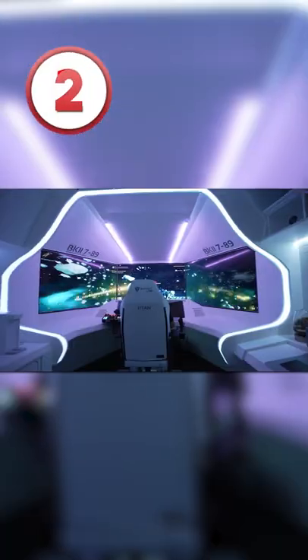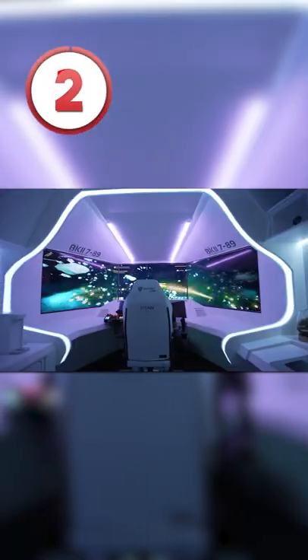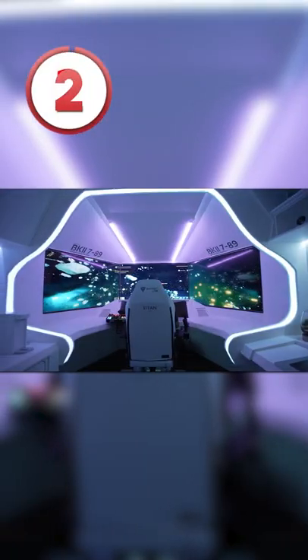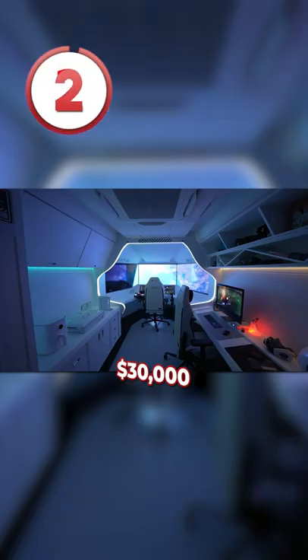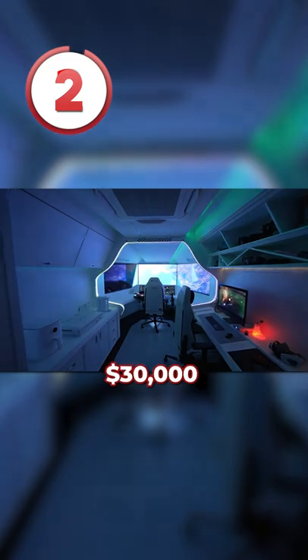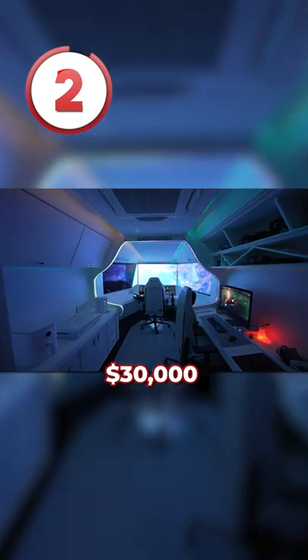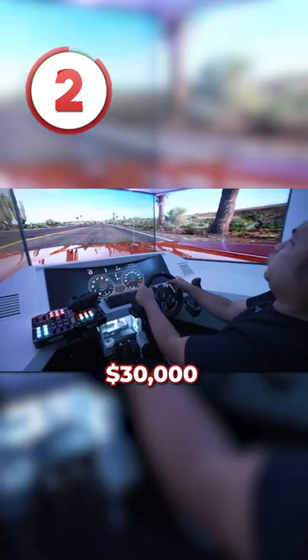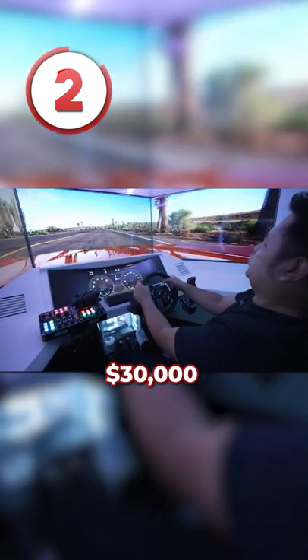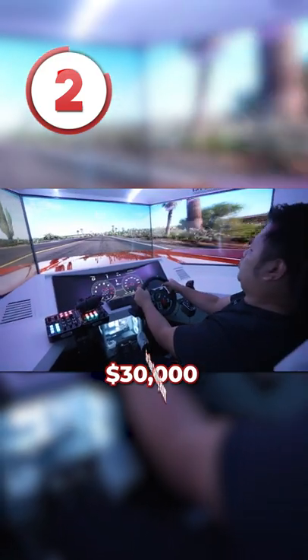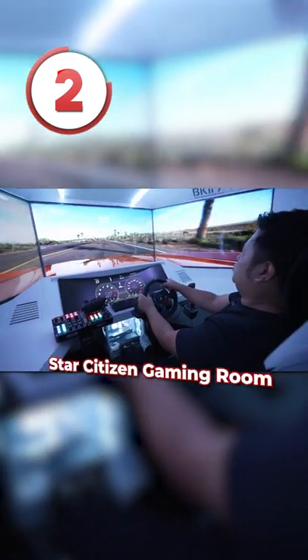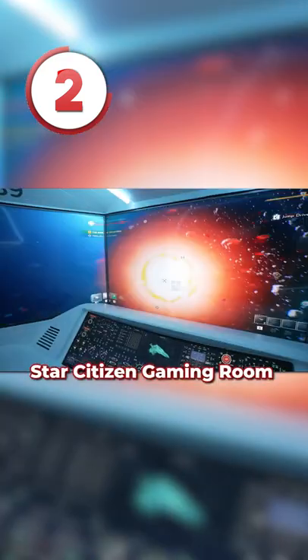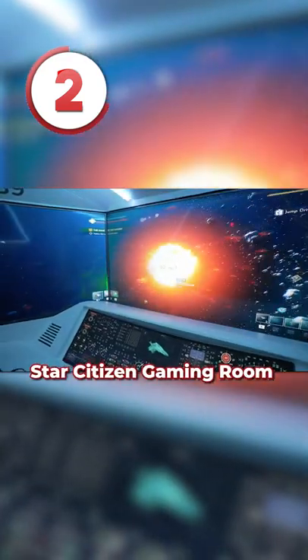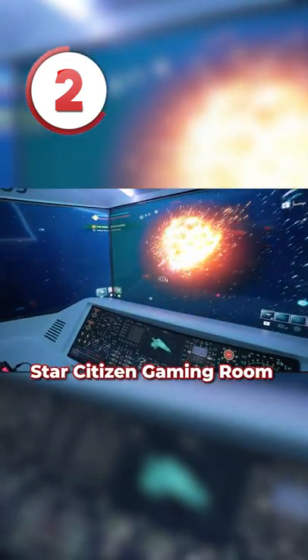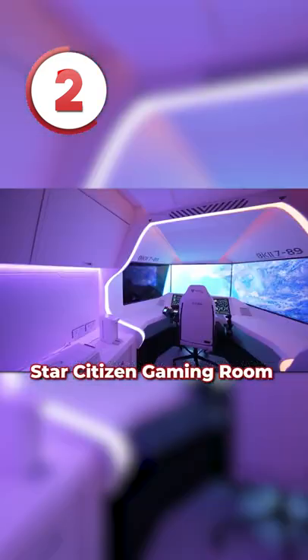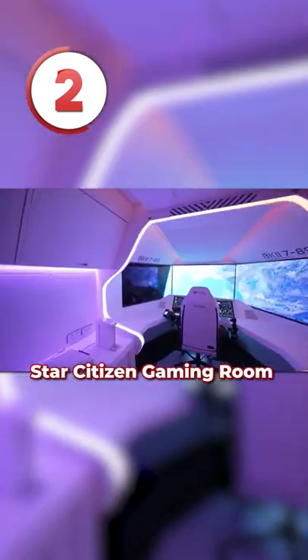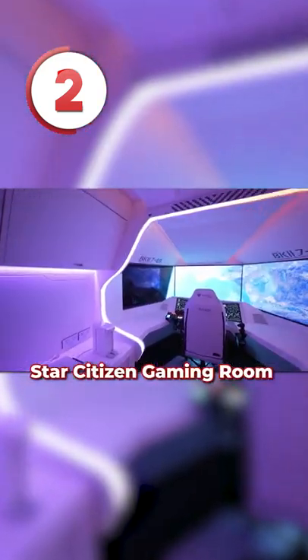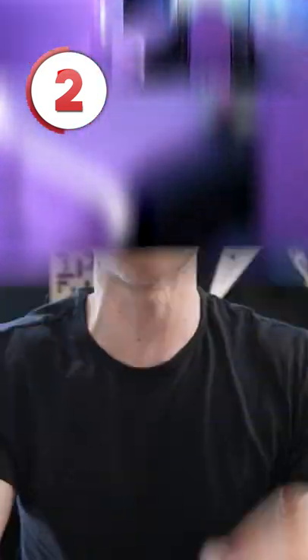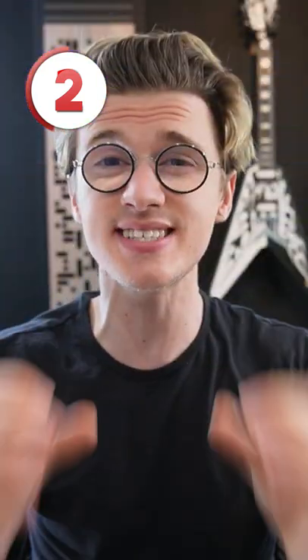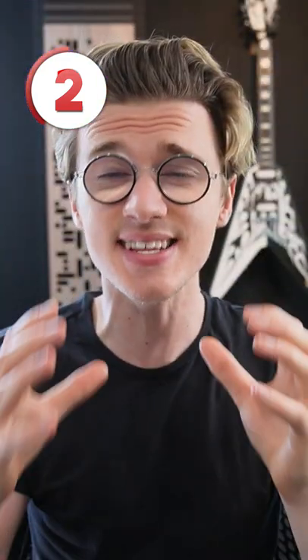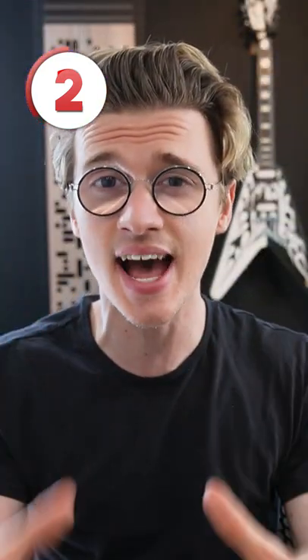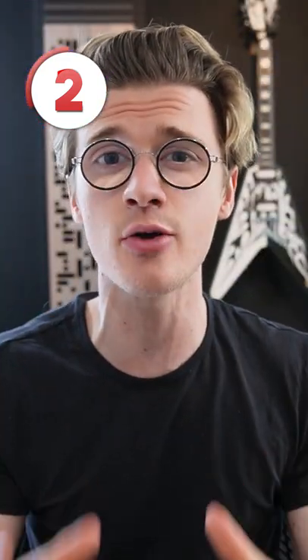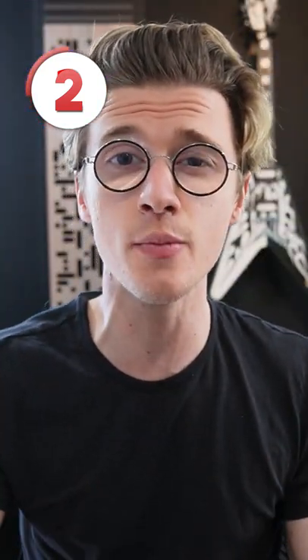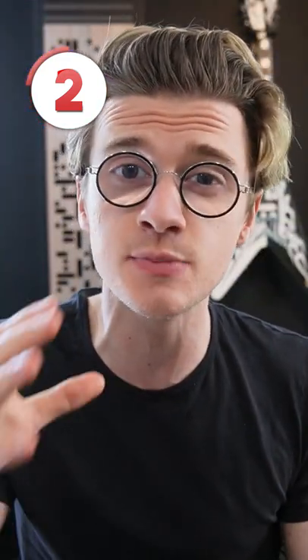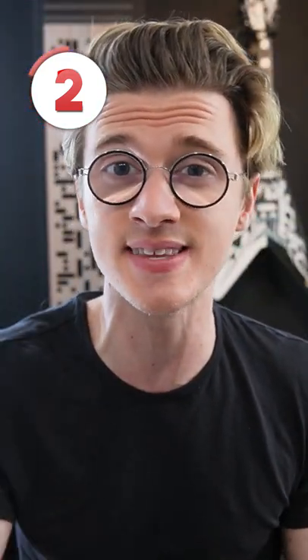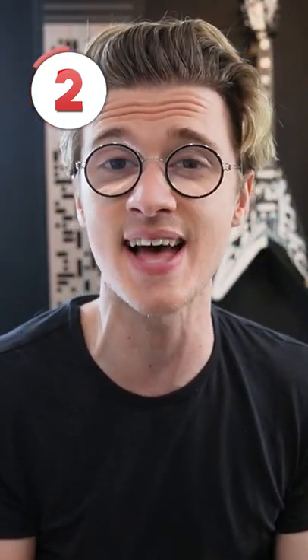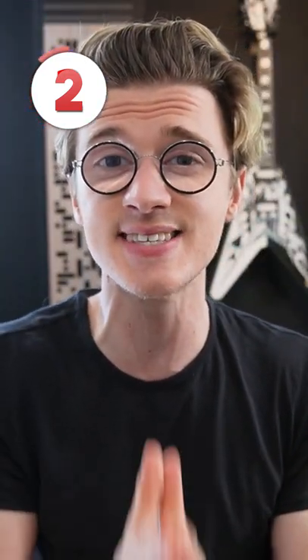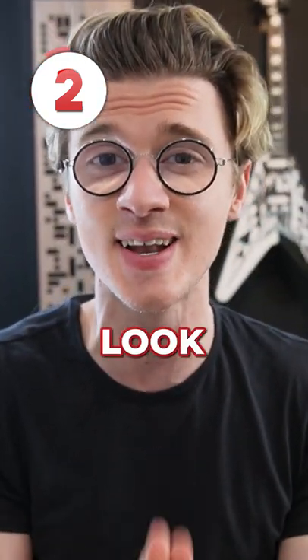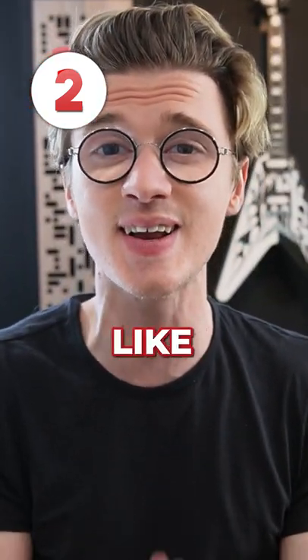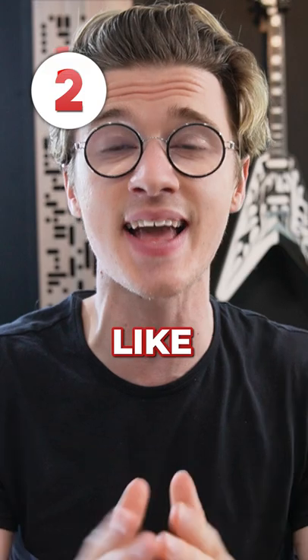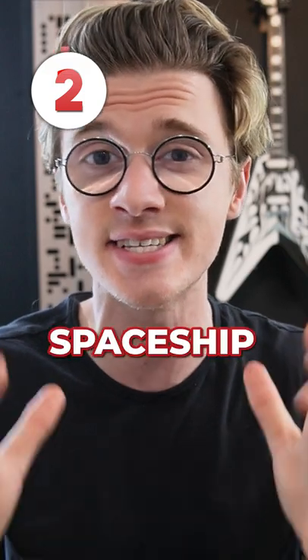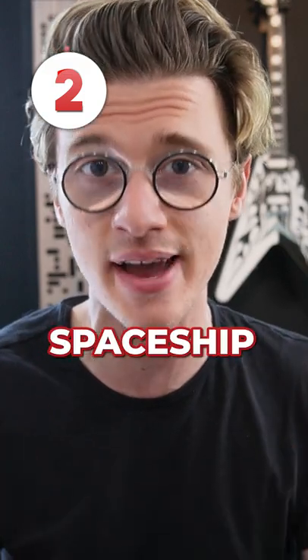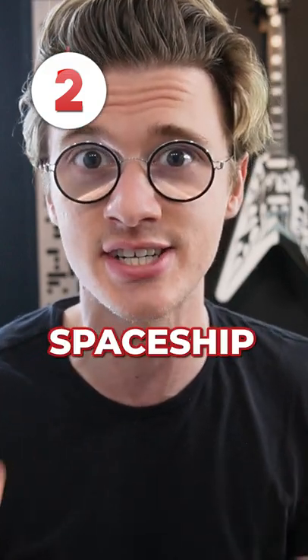At number two, we have this $30,000 Star Citizen gaming room. This entire room has been designed to look like a spaceship.